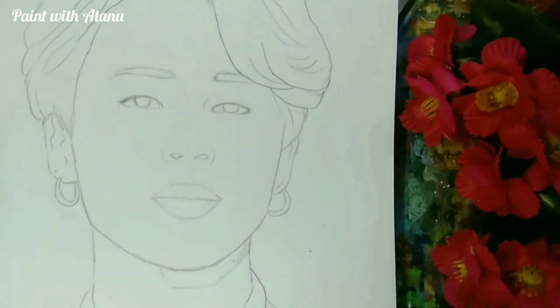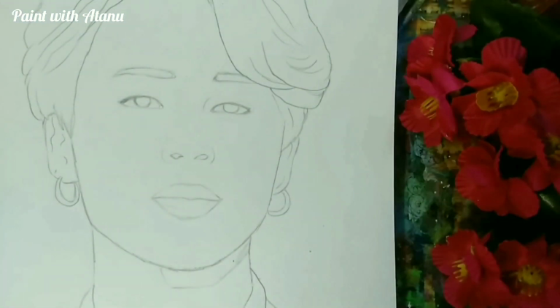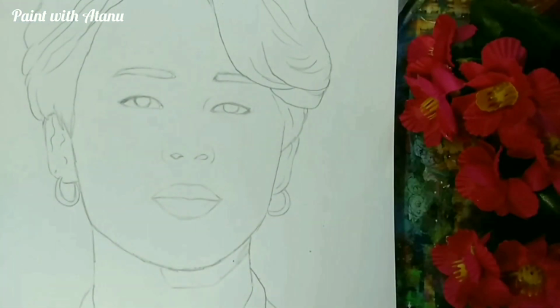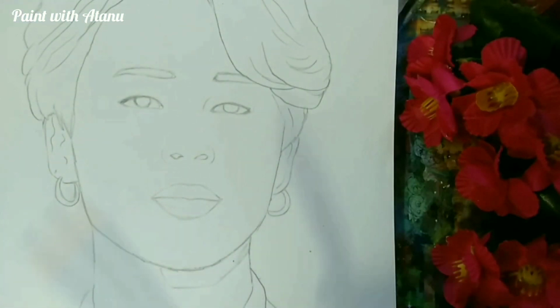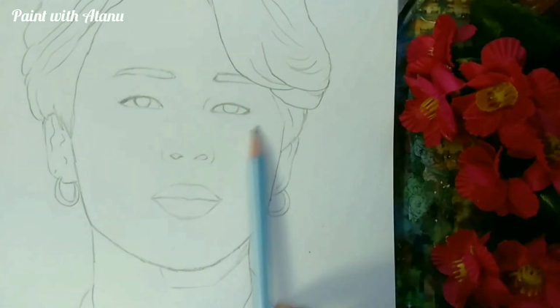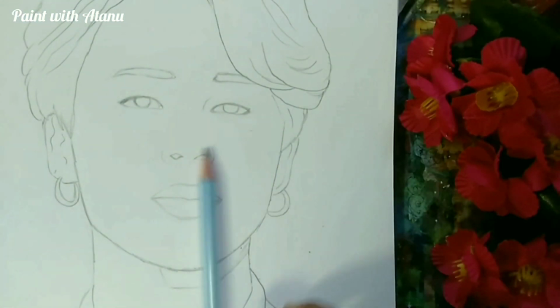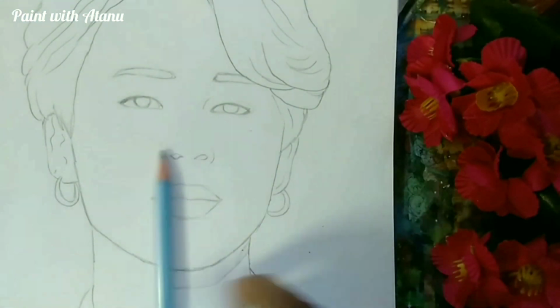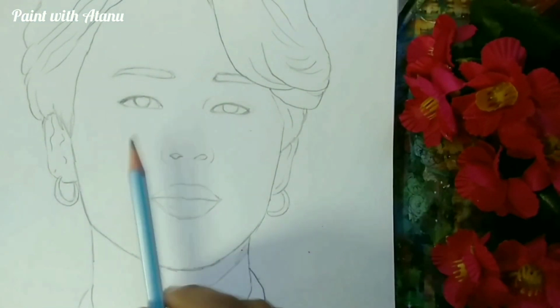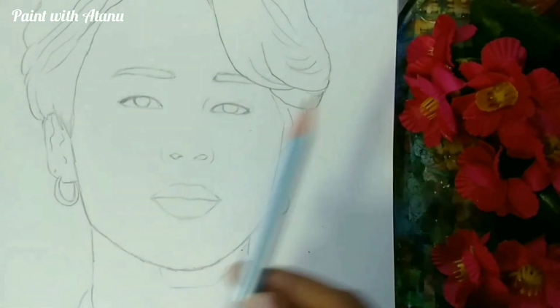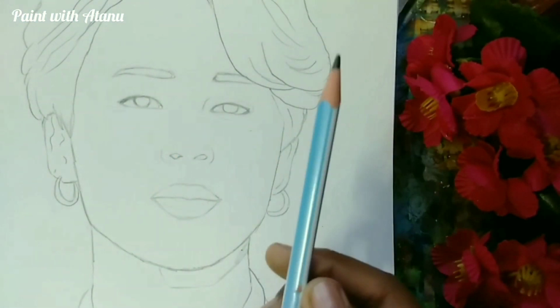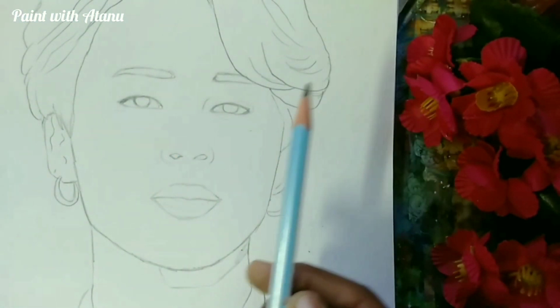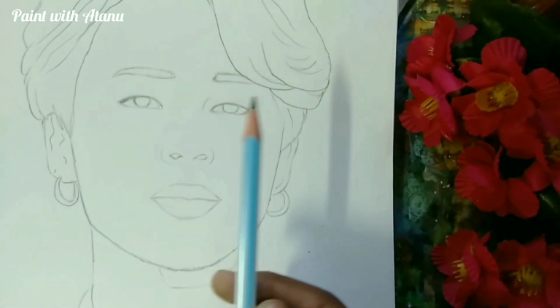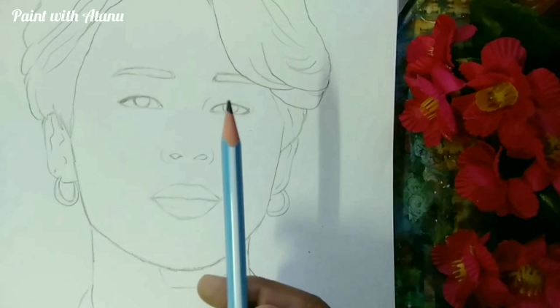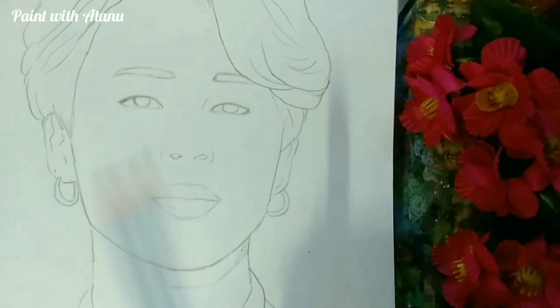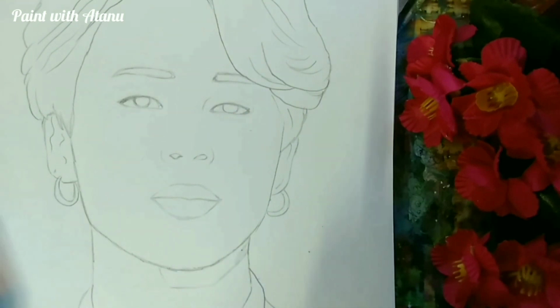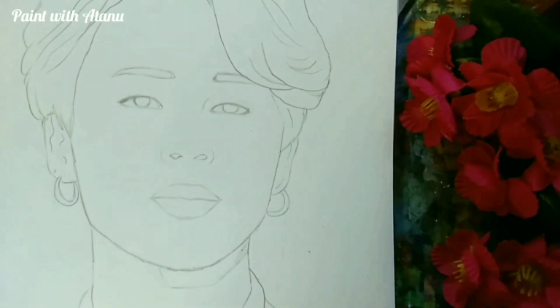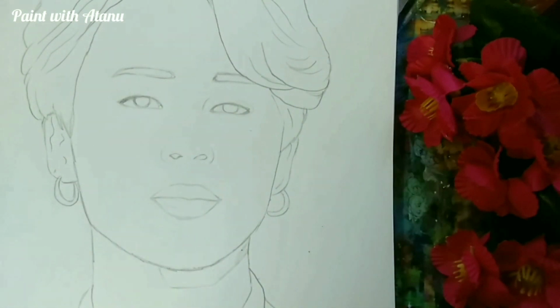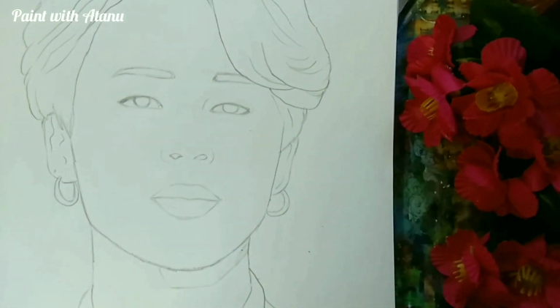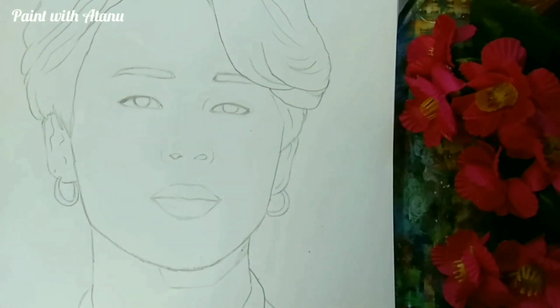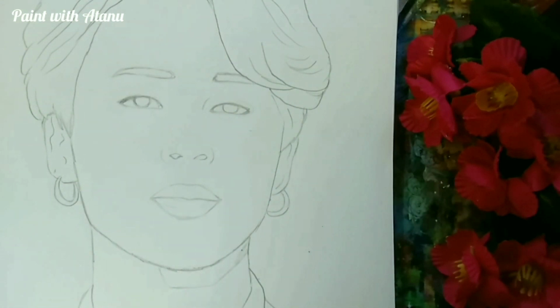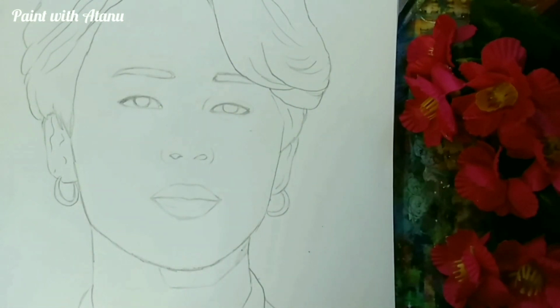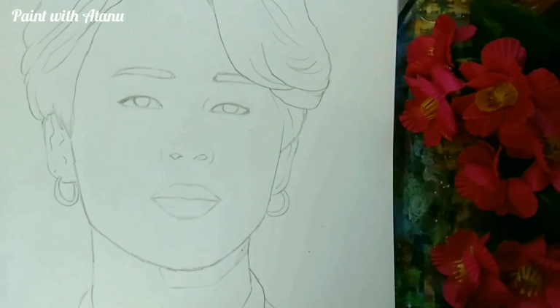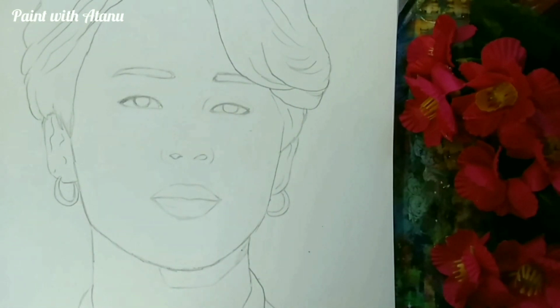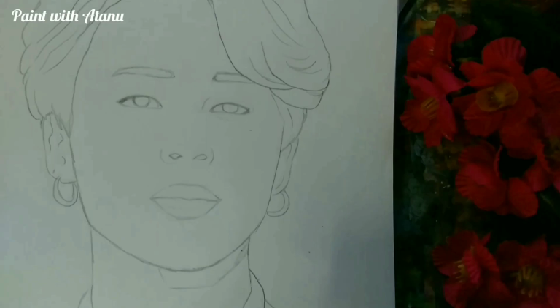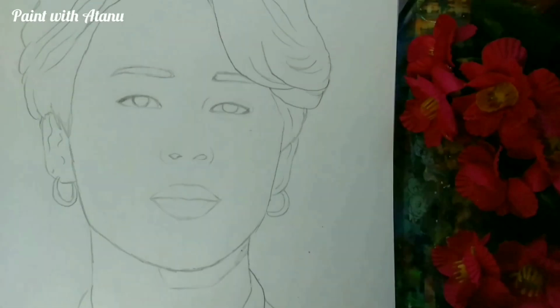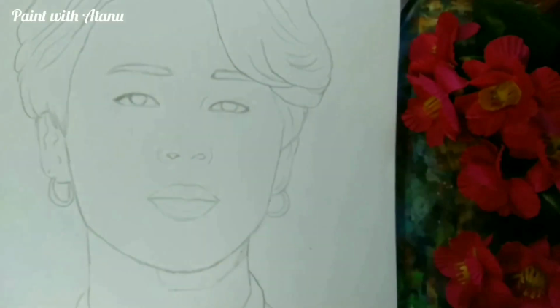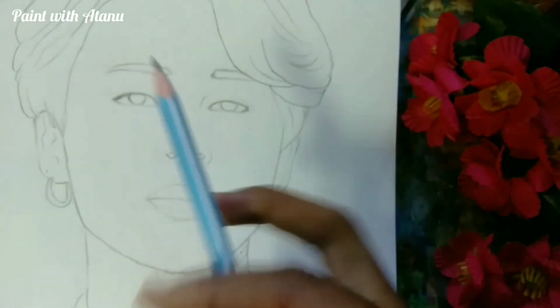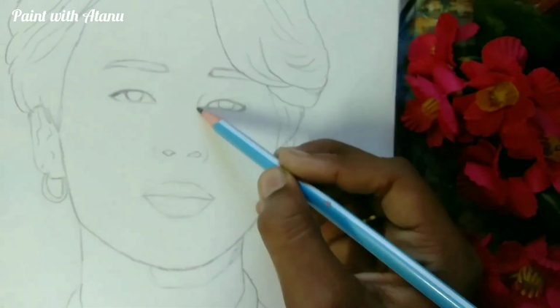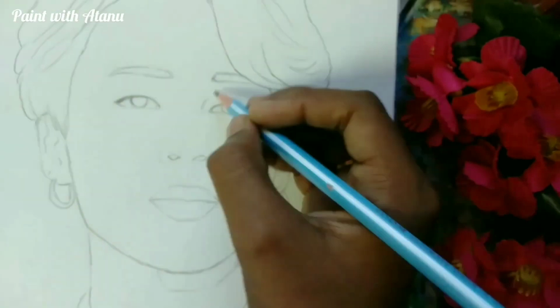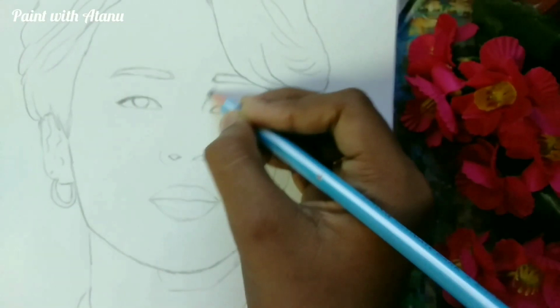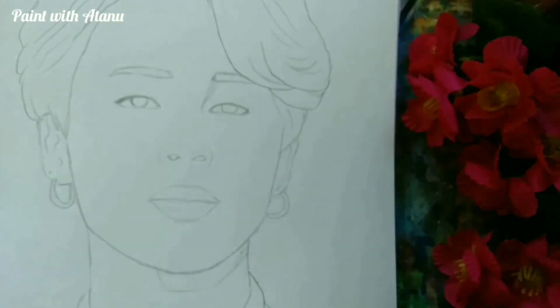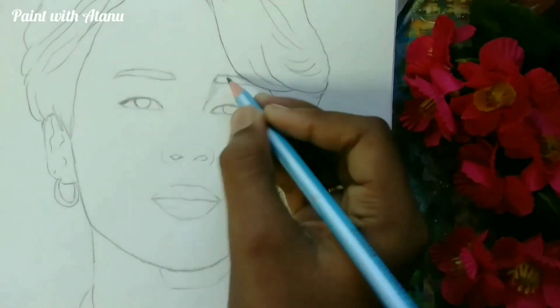For sketching, I am going to use pencils like 2B, HB, and 10B.